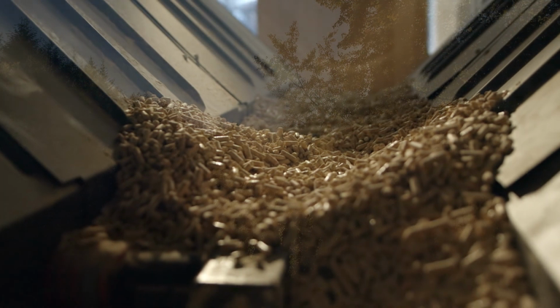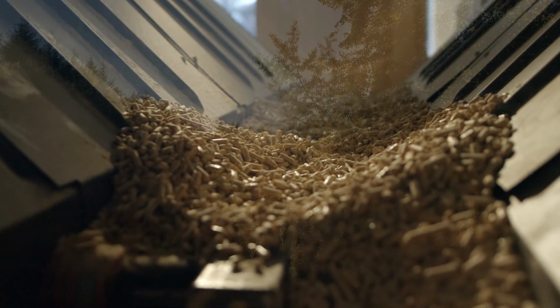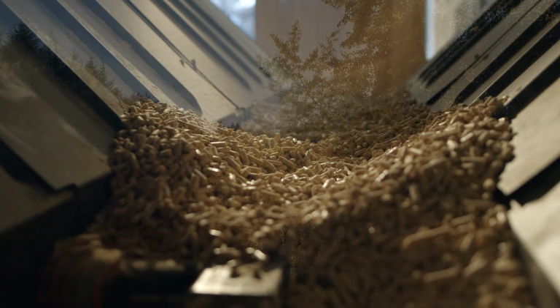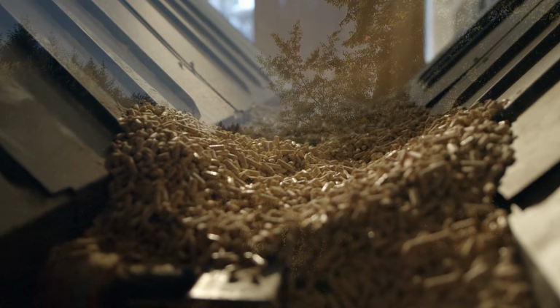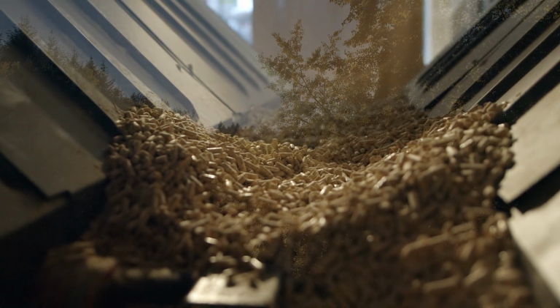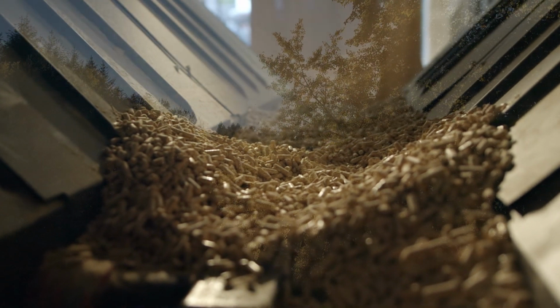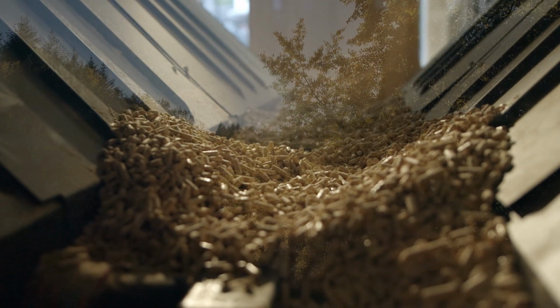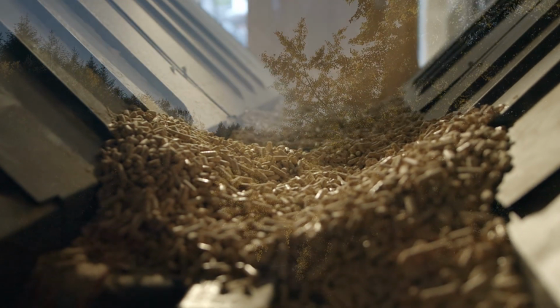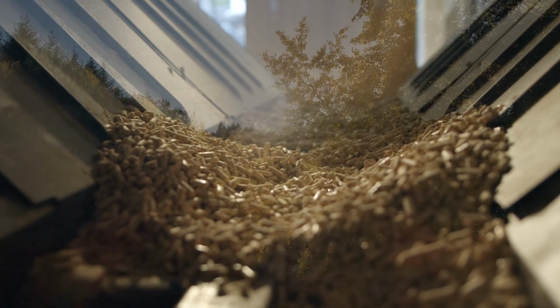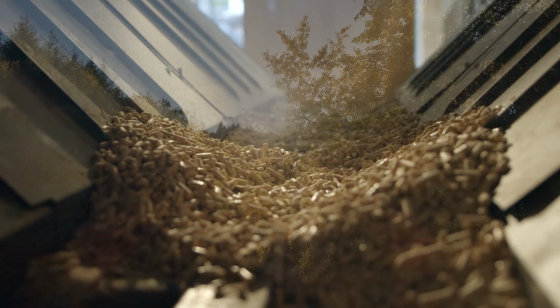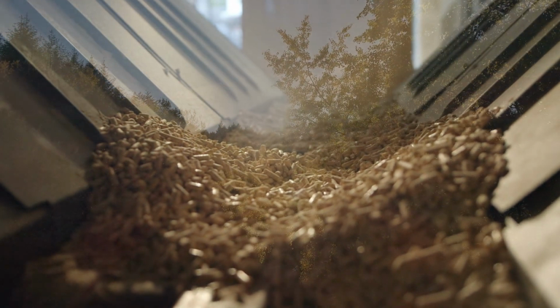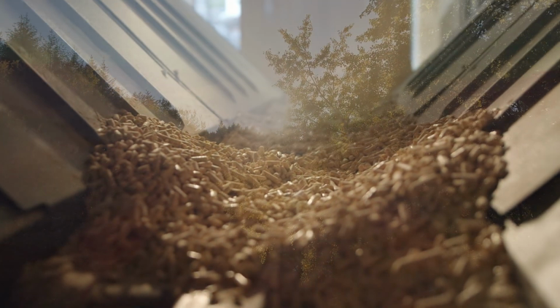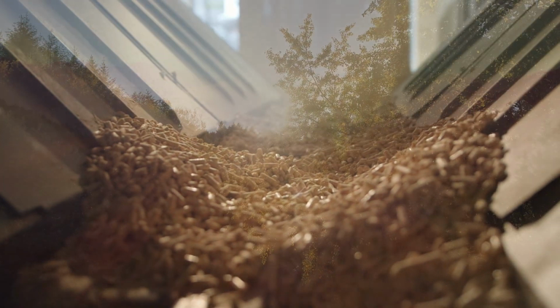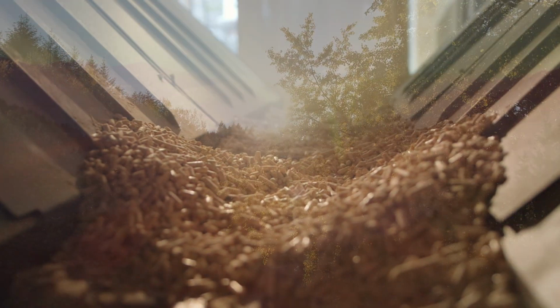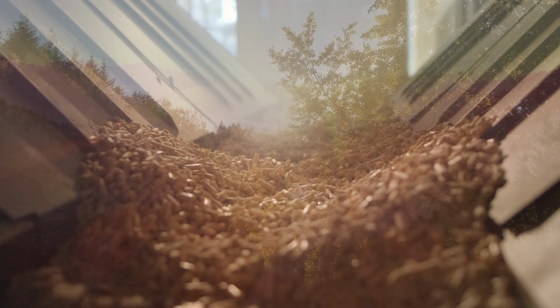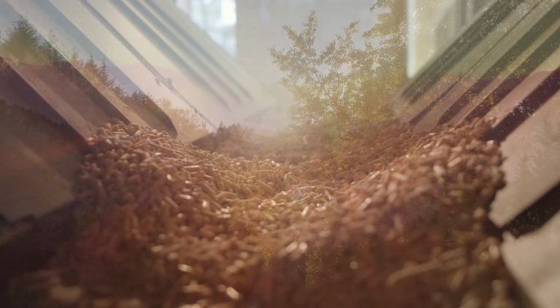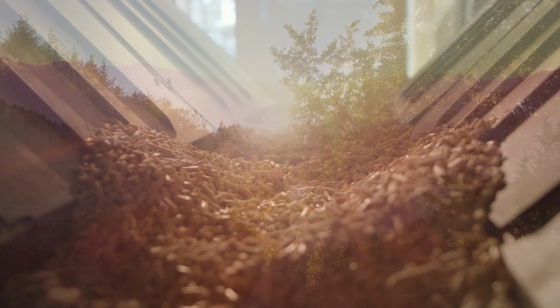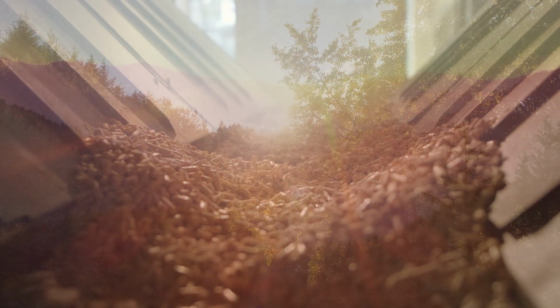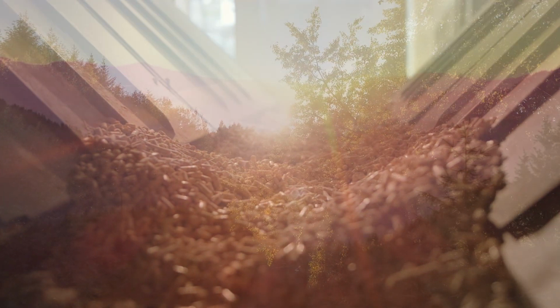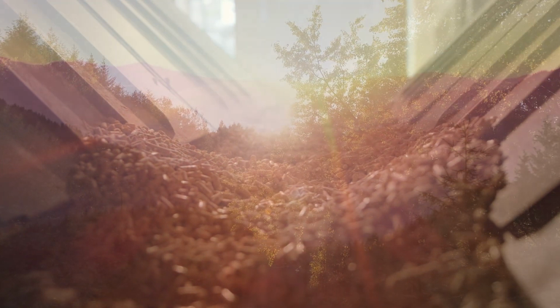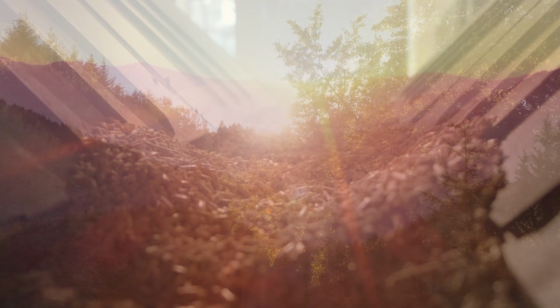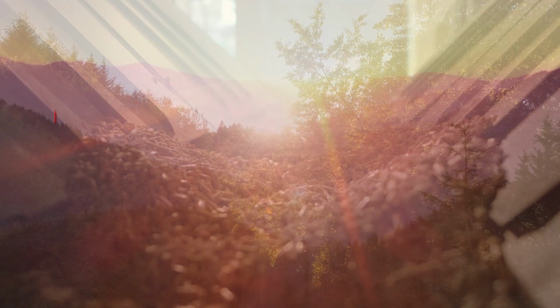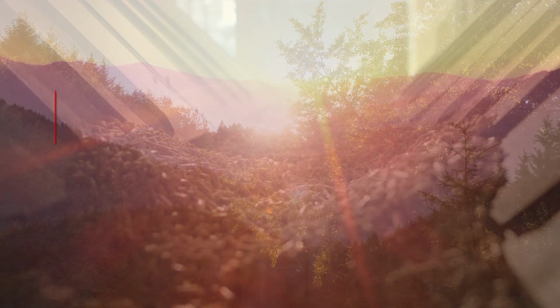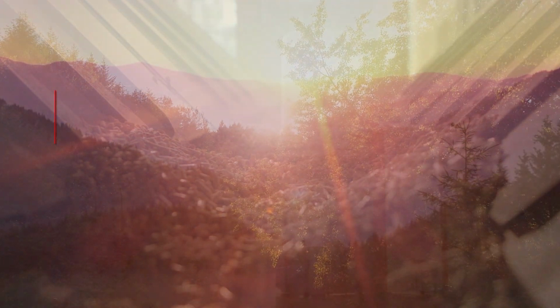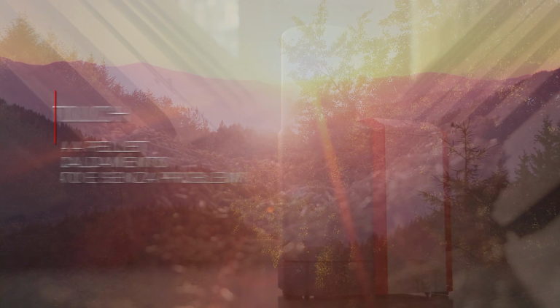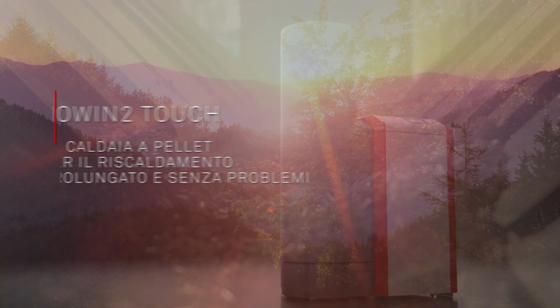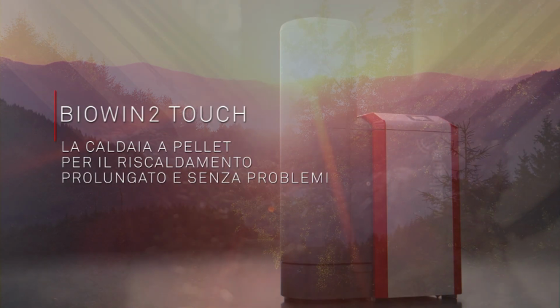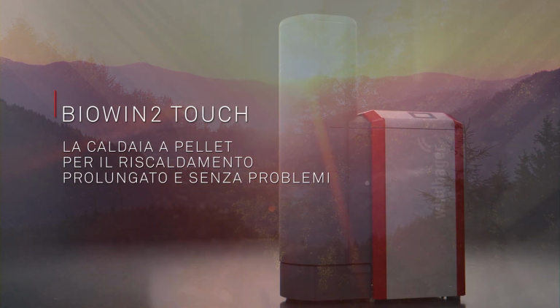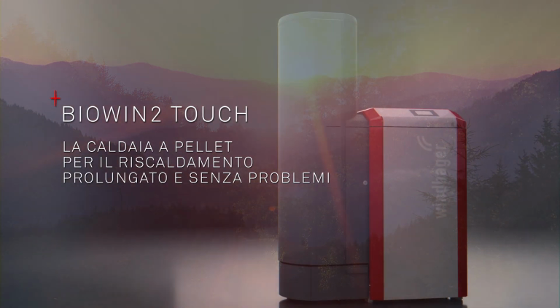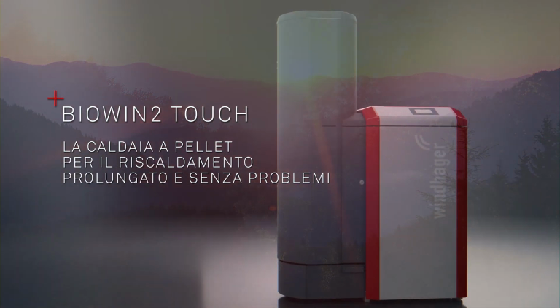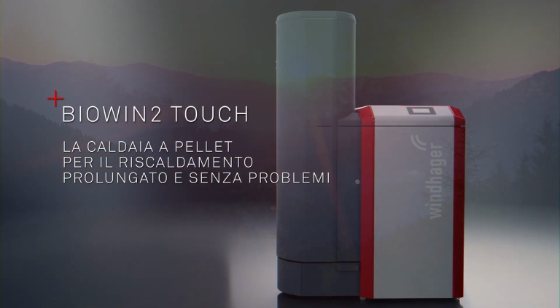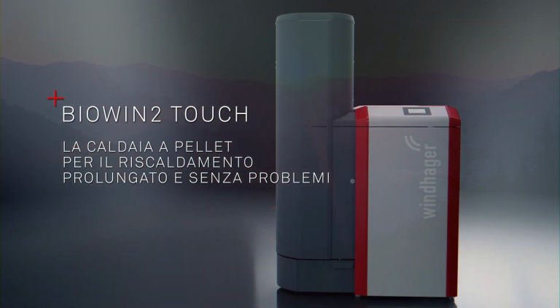La serie di caldaie BioWin 2 di Windhager: lunga durata, sicurezza e comfort.